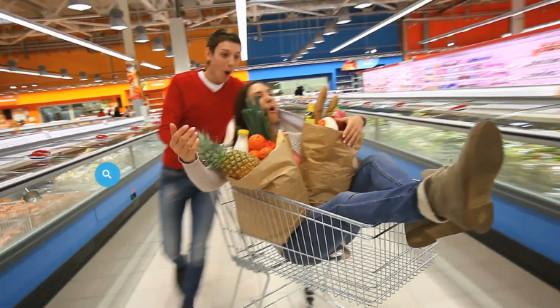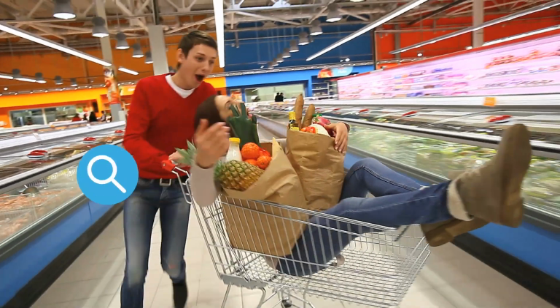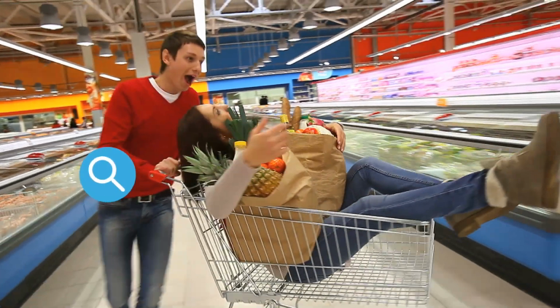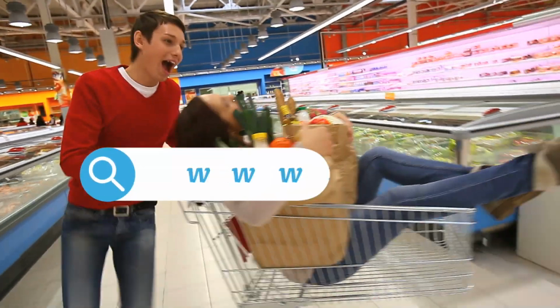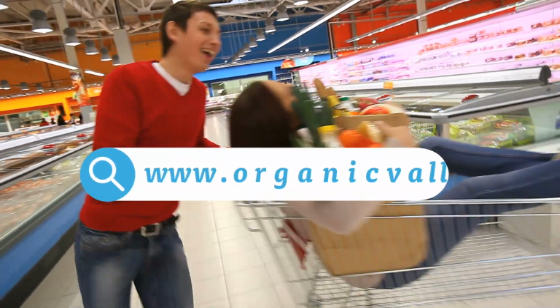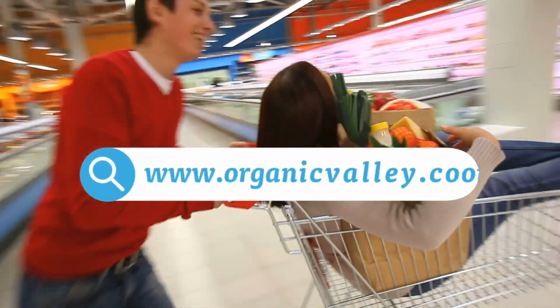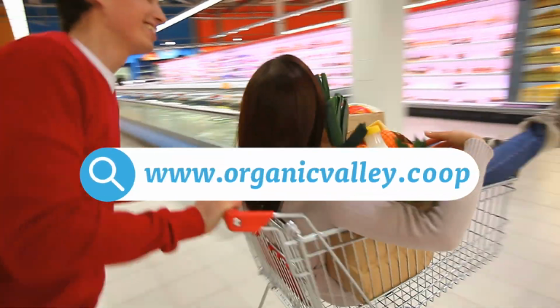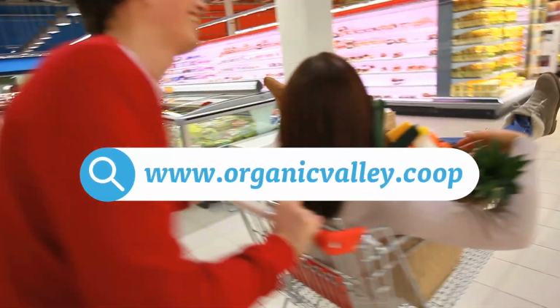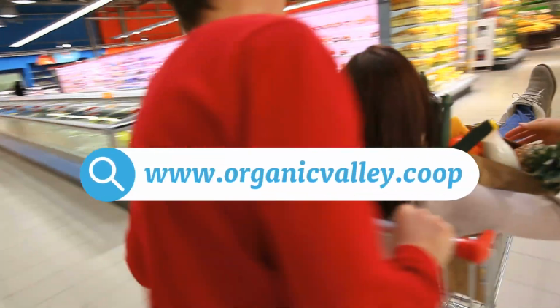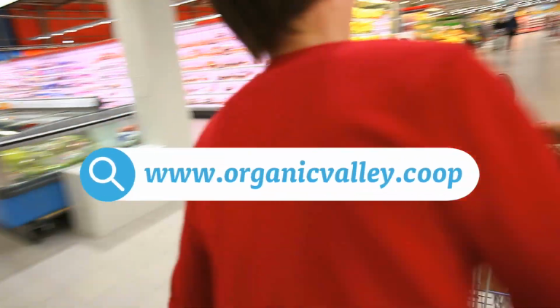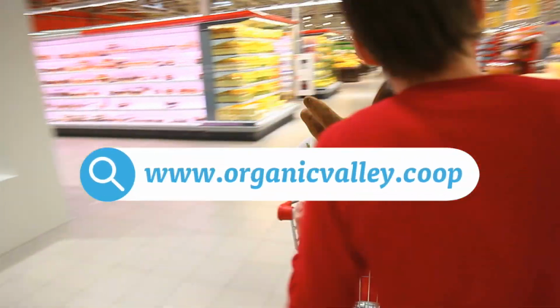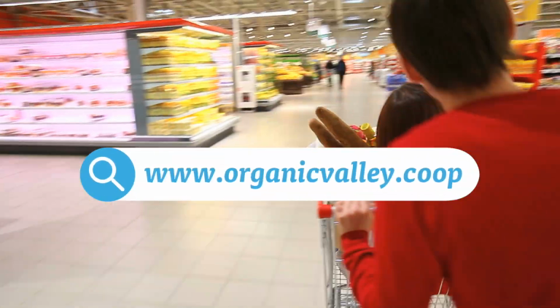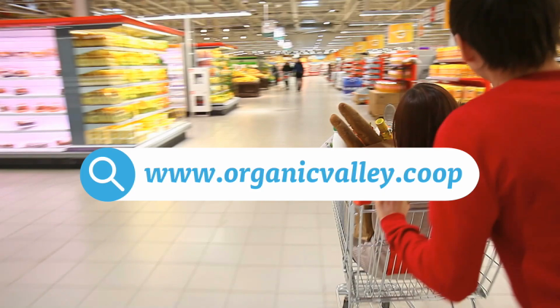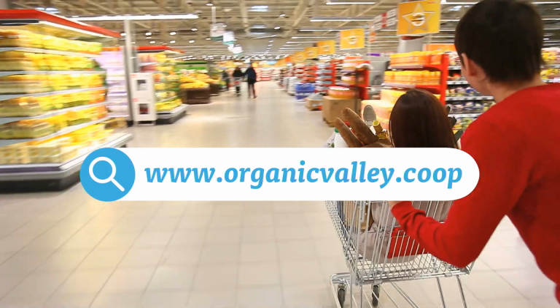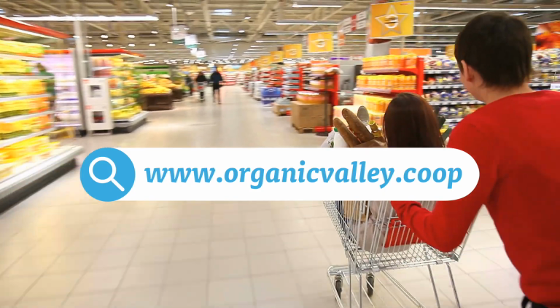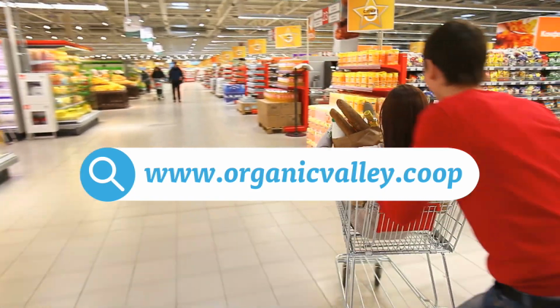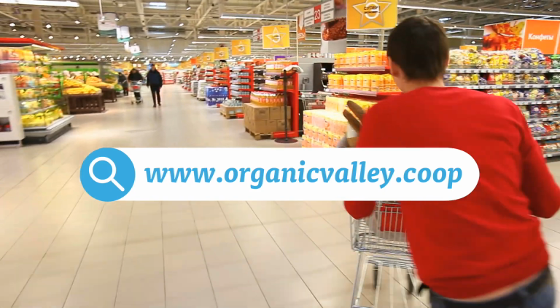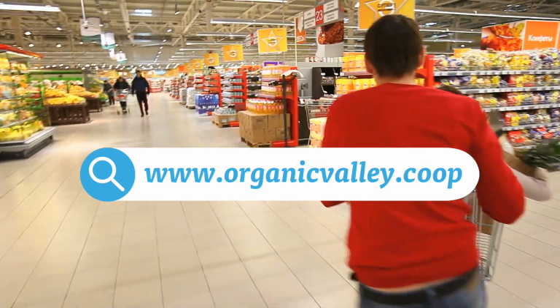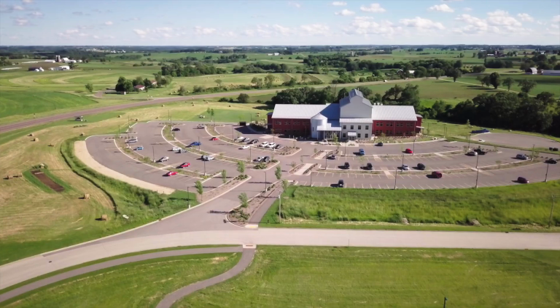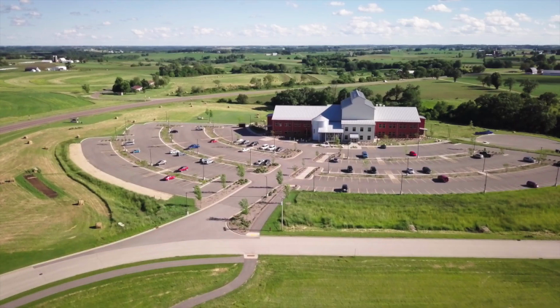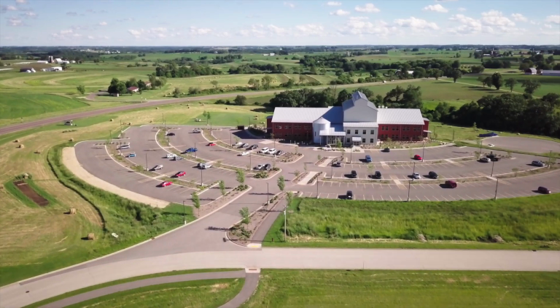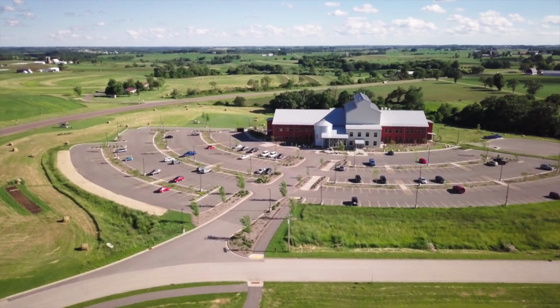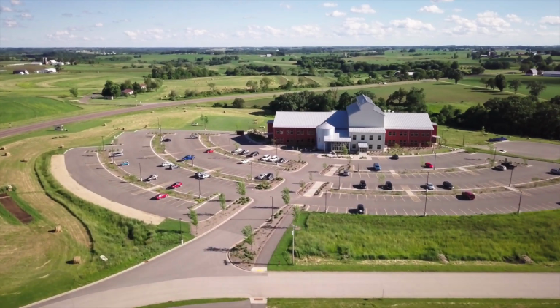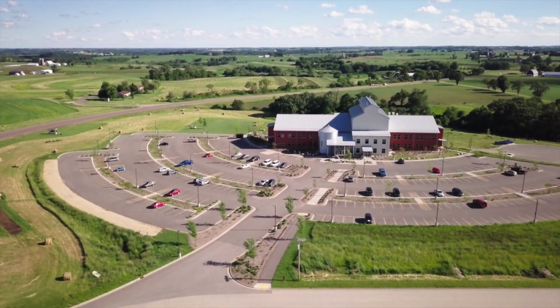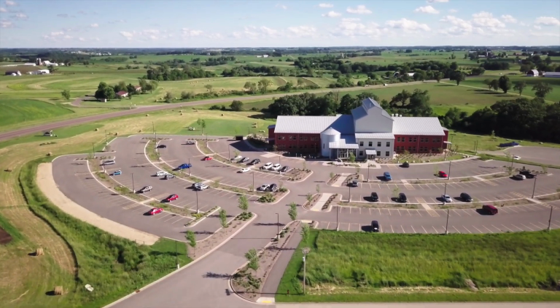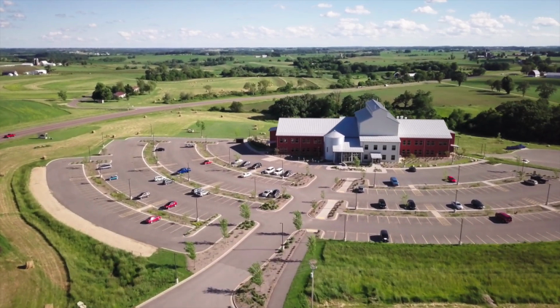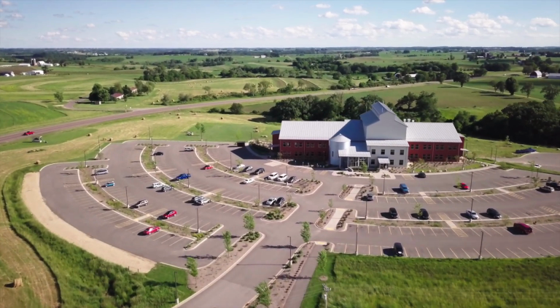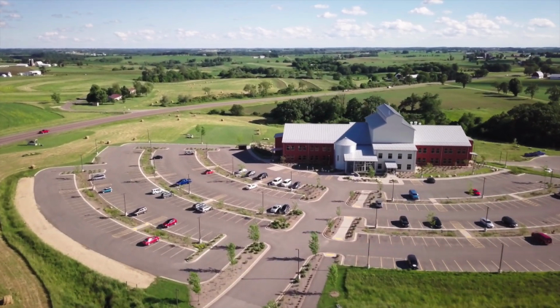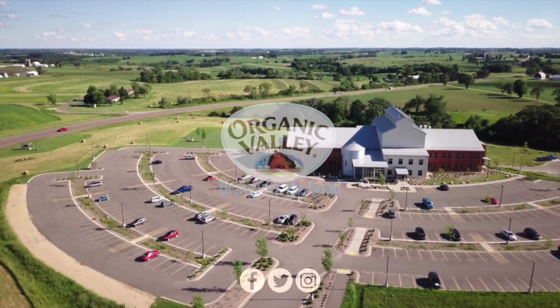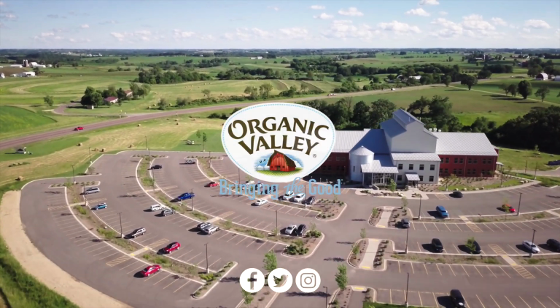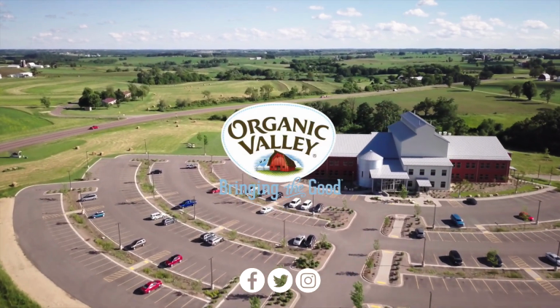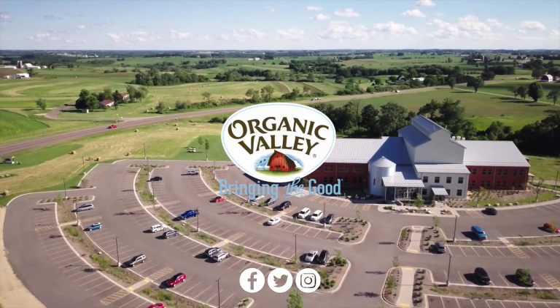To find Organic Valley lactose-free milk near you, try our product locator. Until next time, Organic Valley.